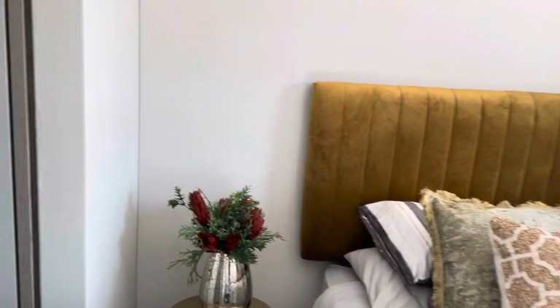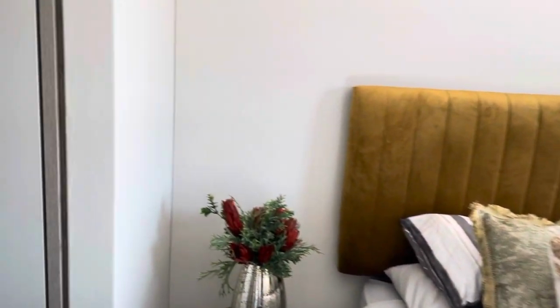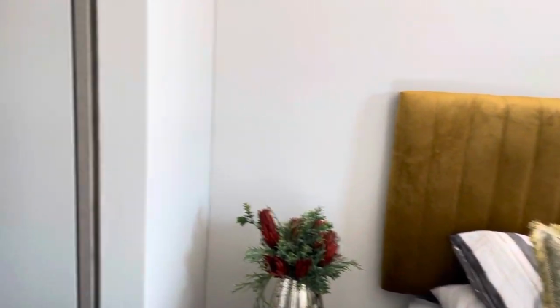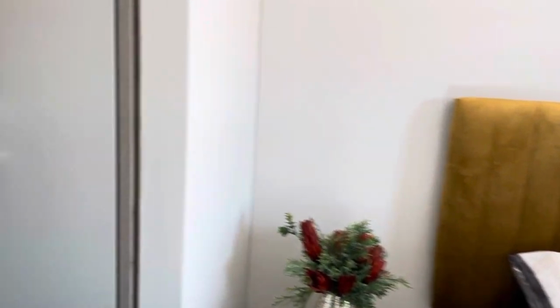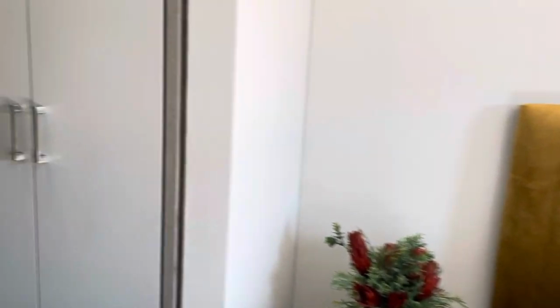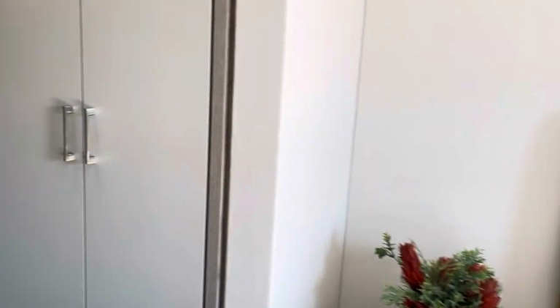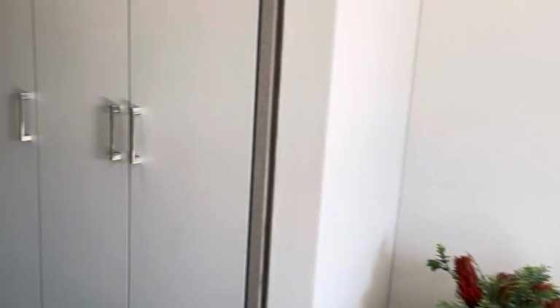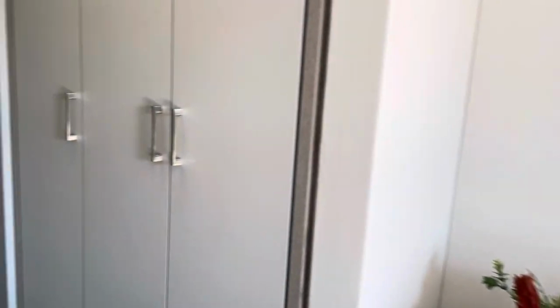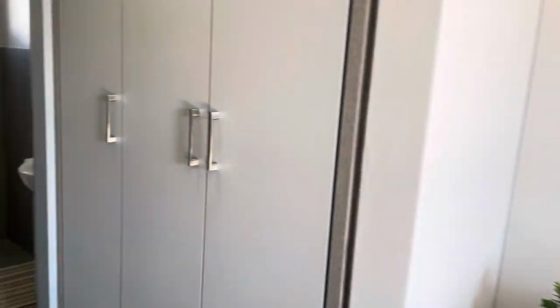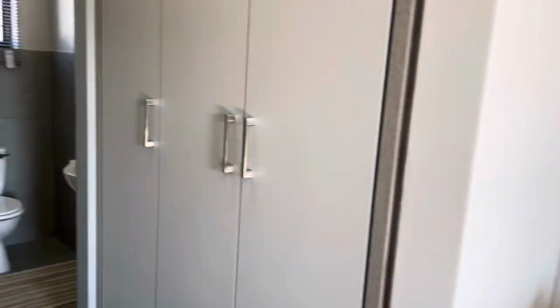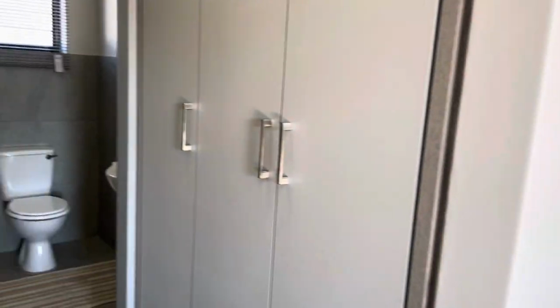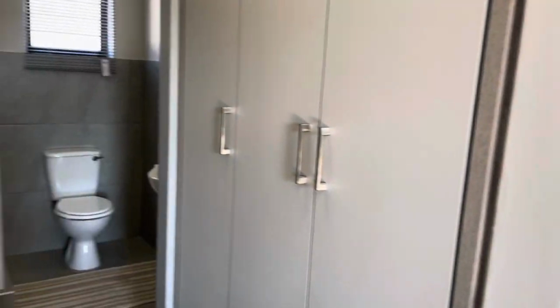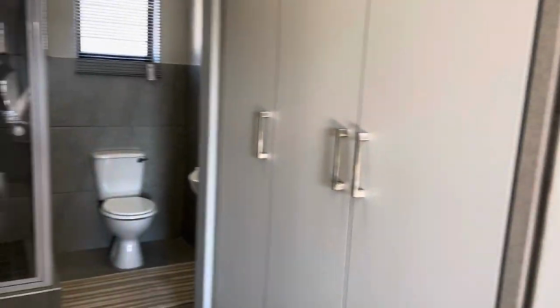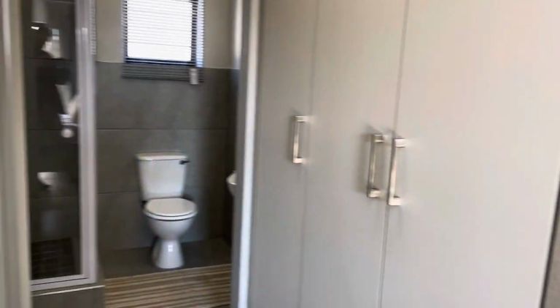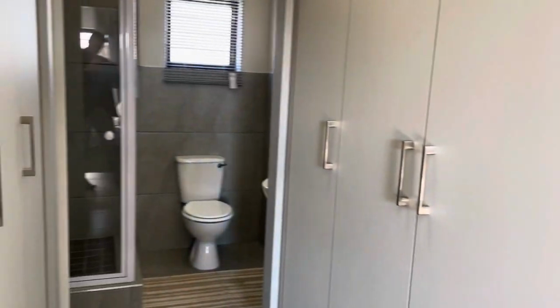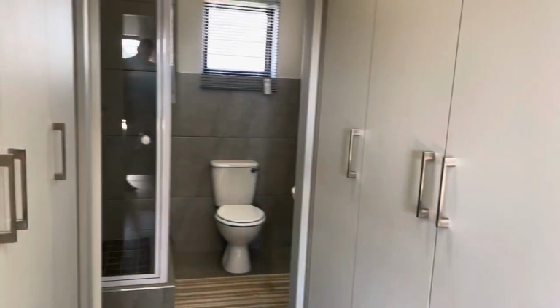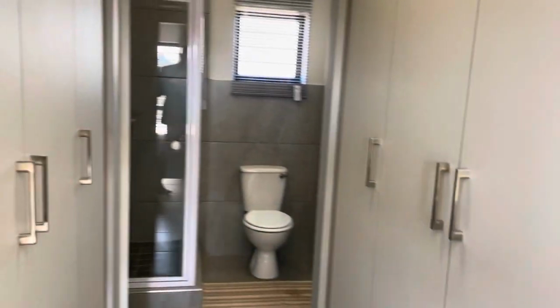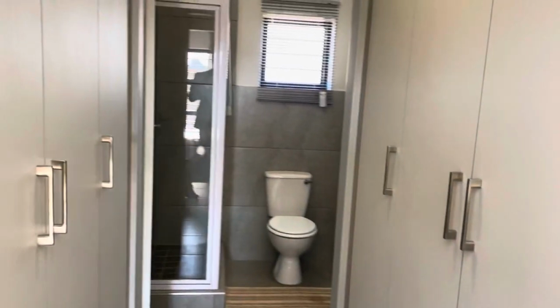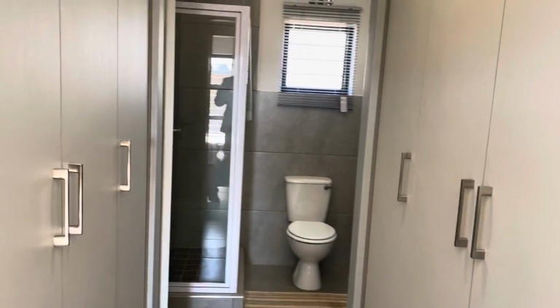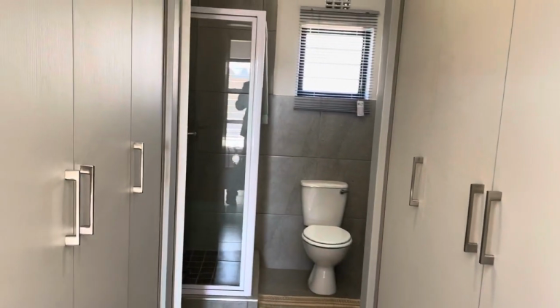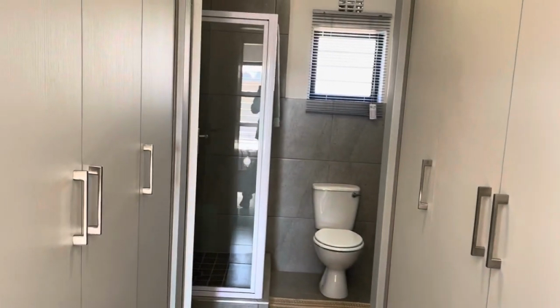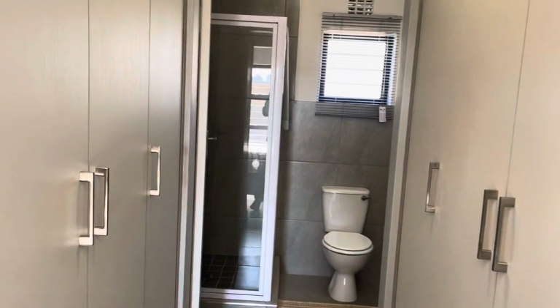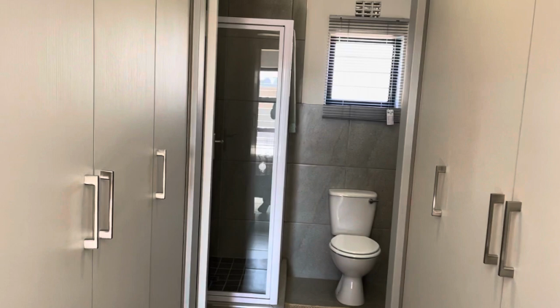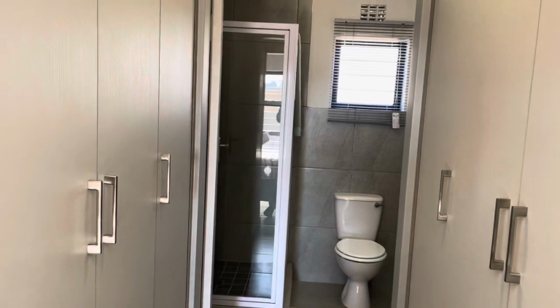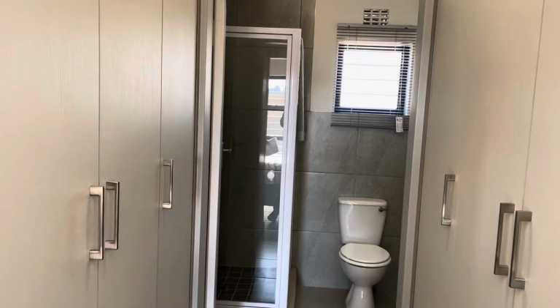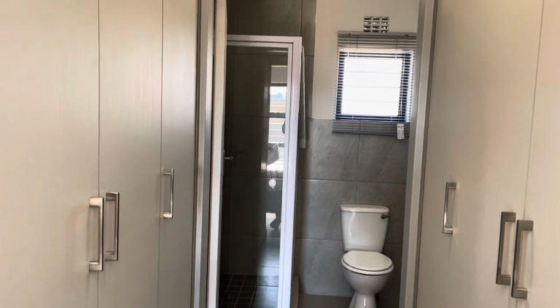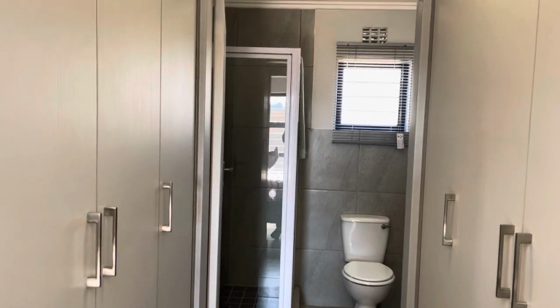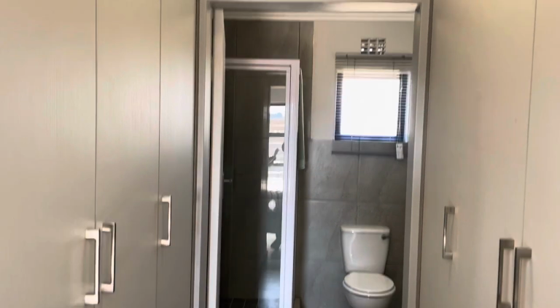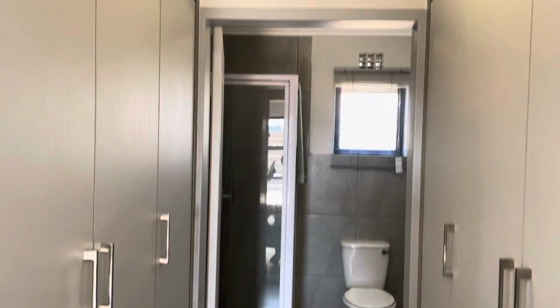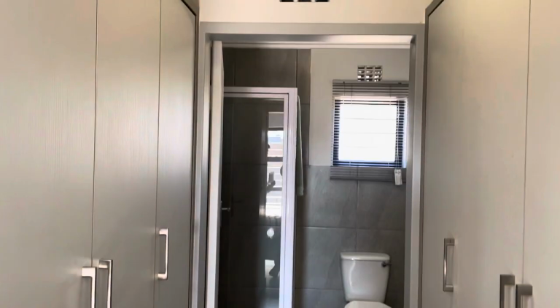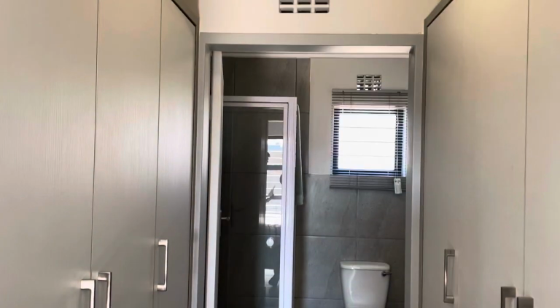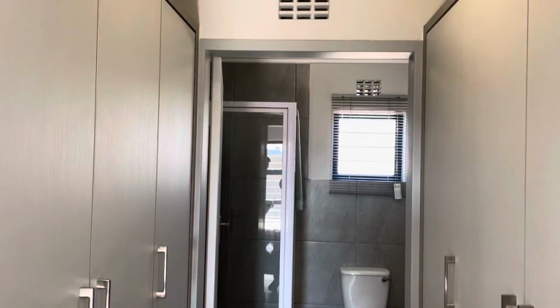Another spacious room comes with a walk-in closet that follows through to the ensuite bathroom.